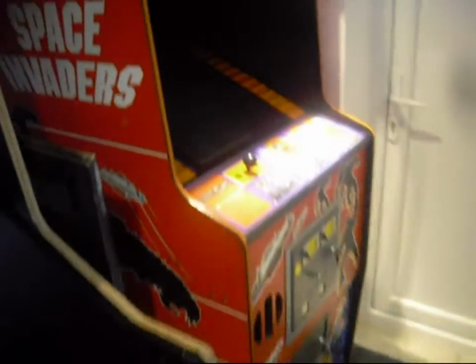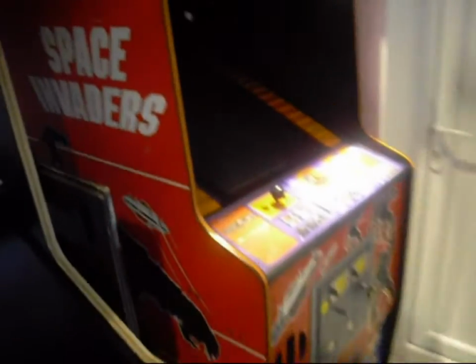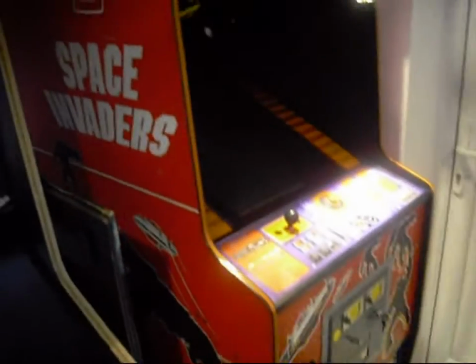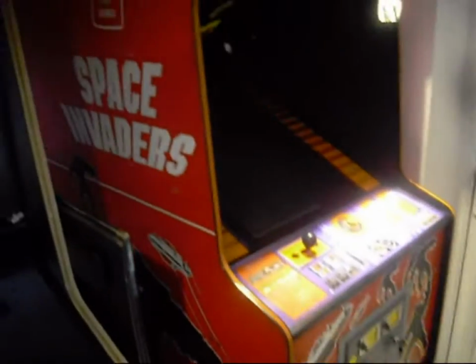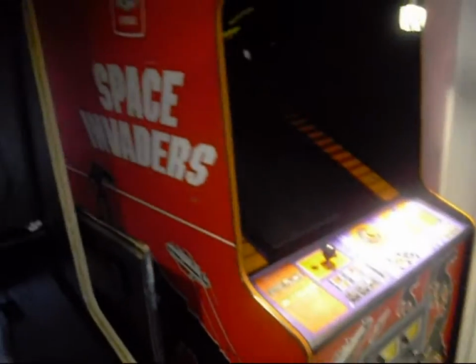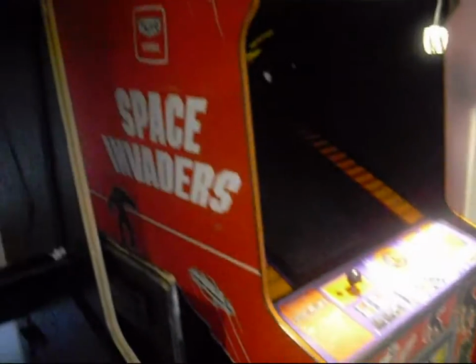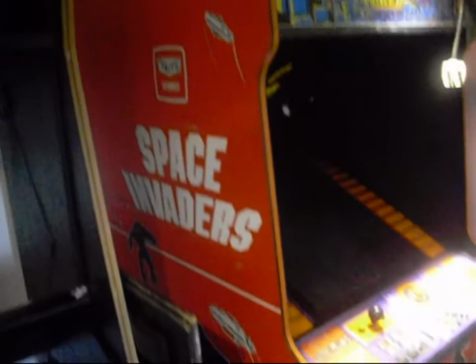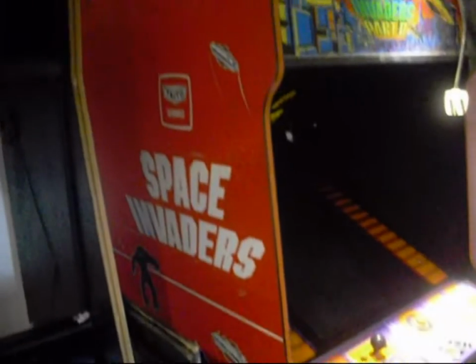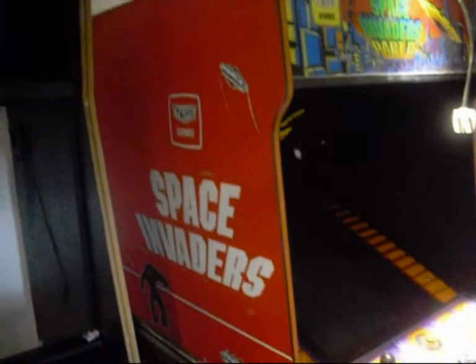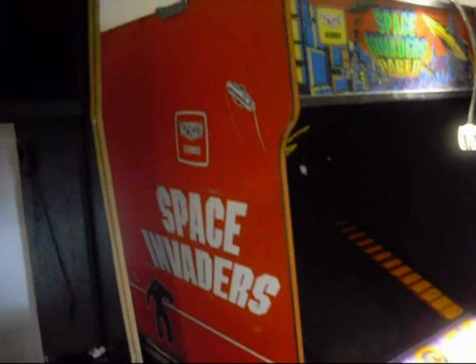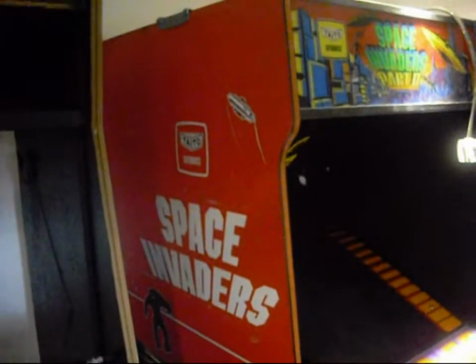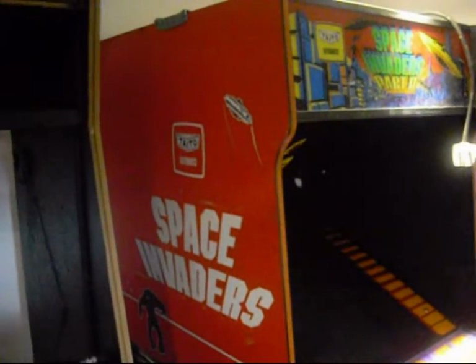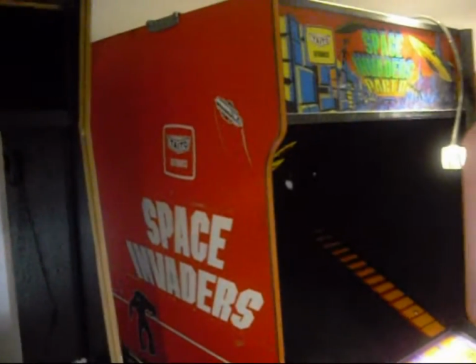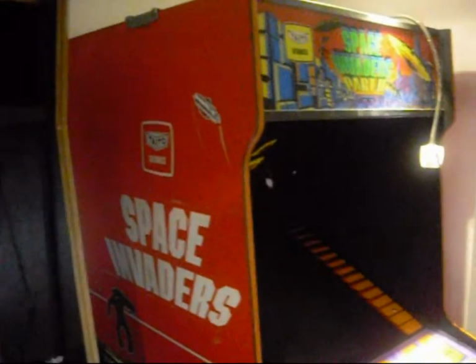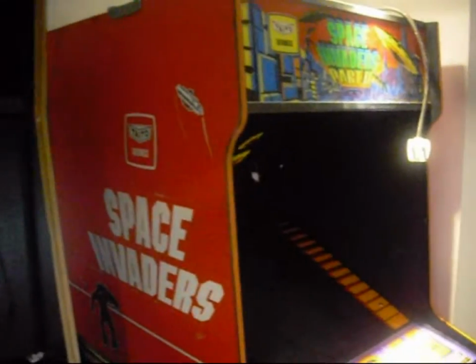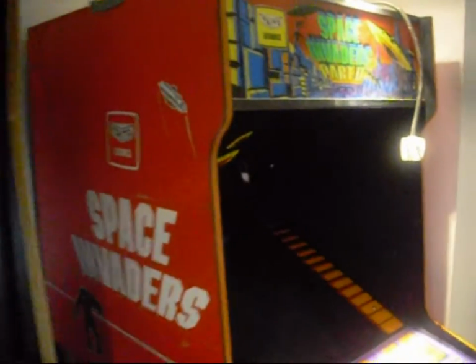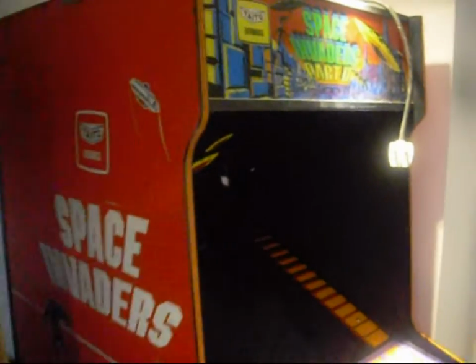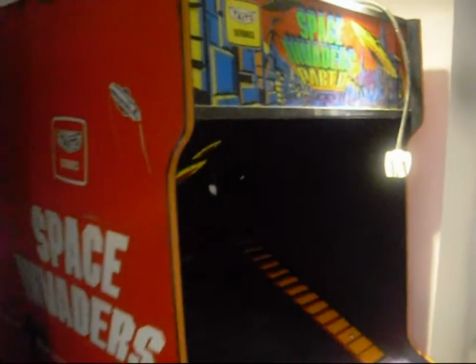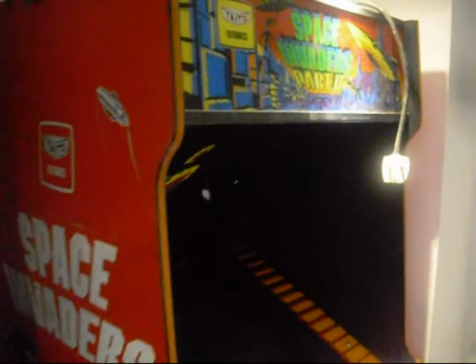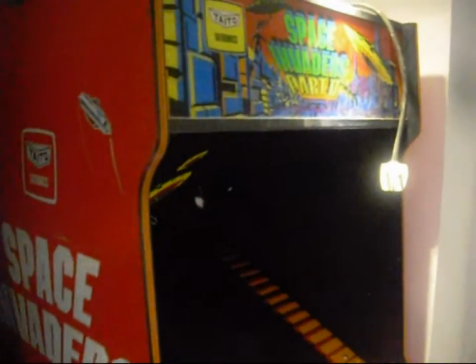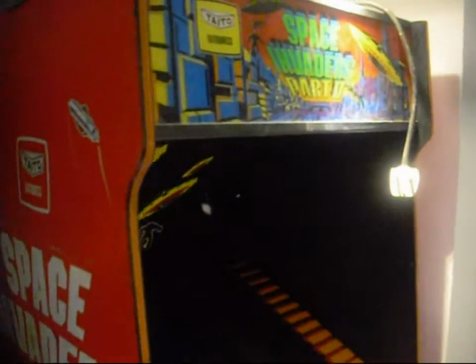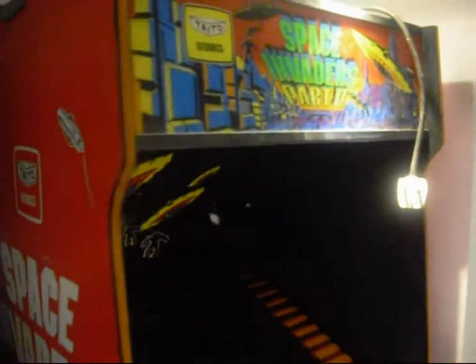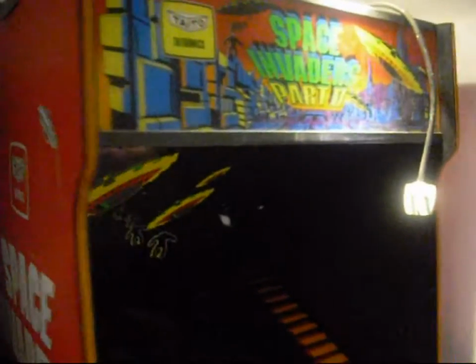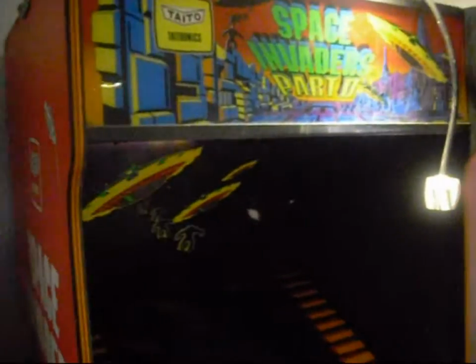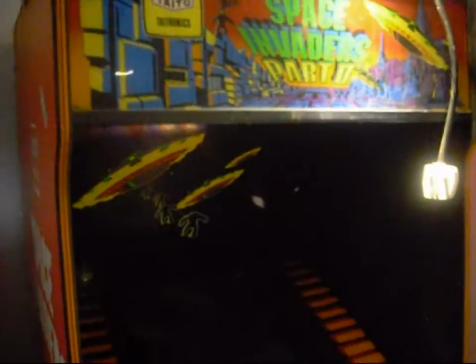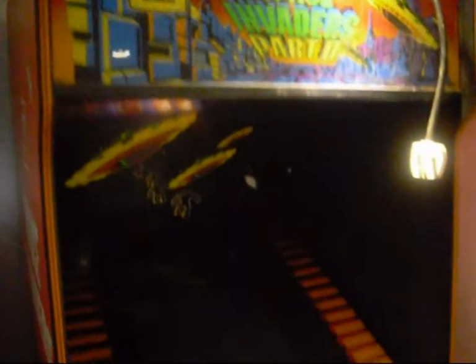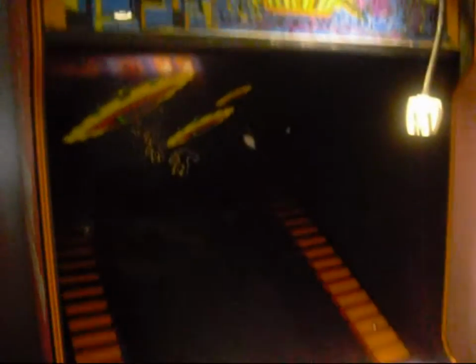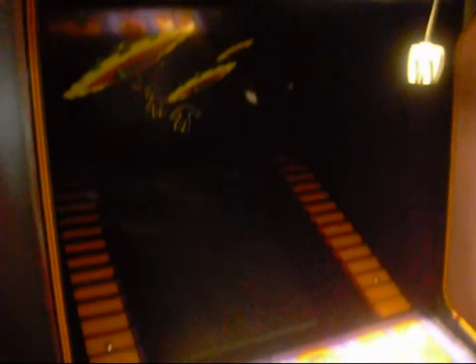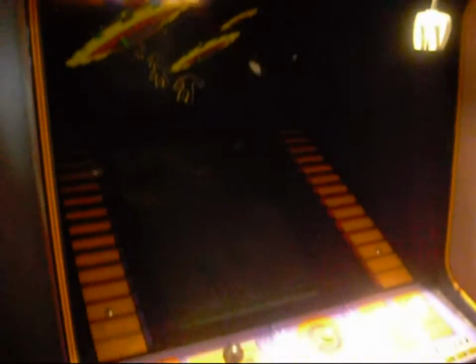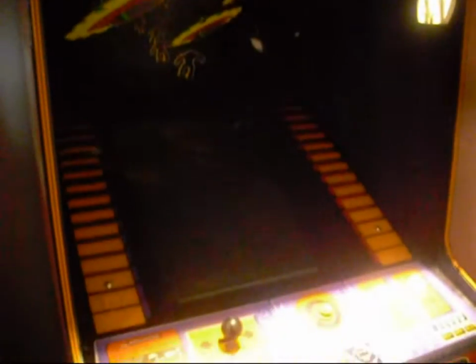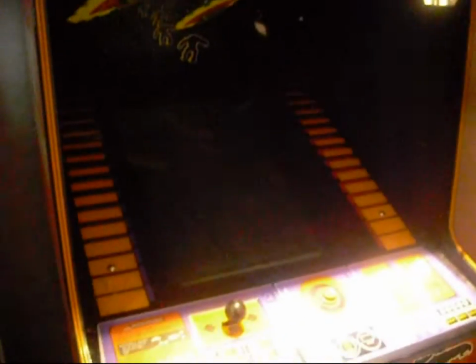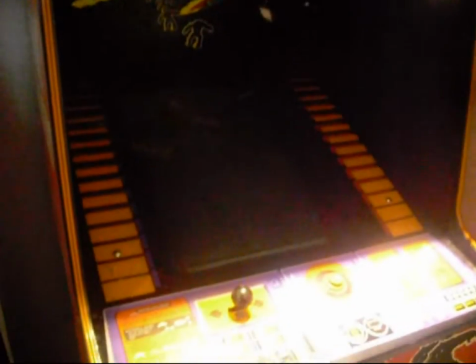And then we've got a Space Invaders by Taito, Part 2. This is a non-mirrored version from 1980.